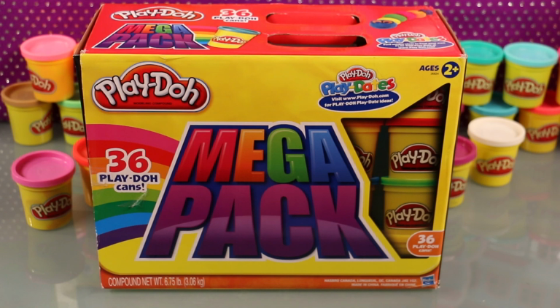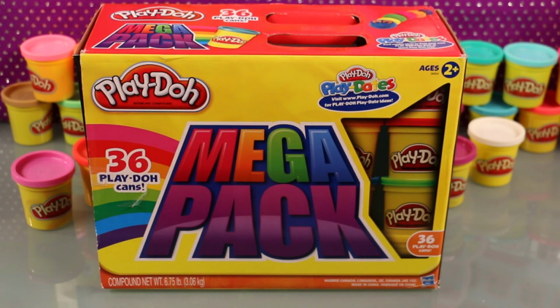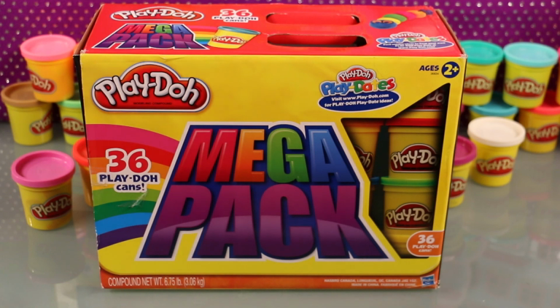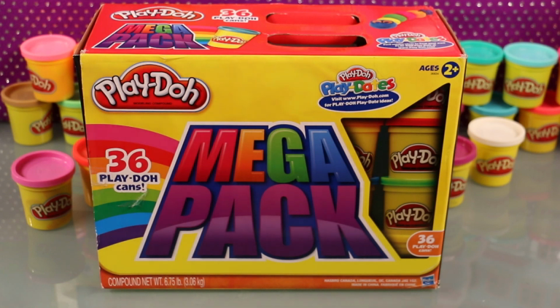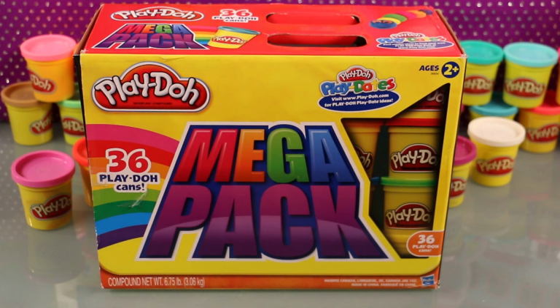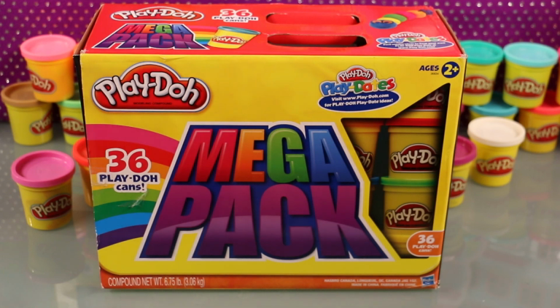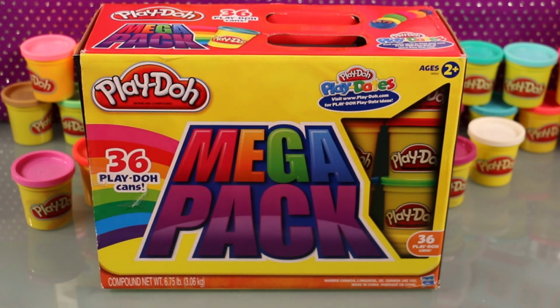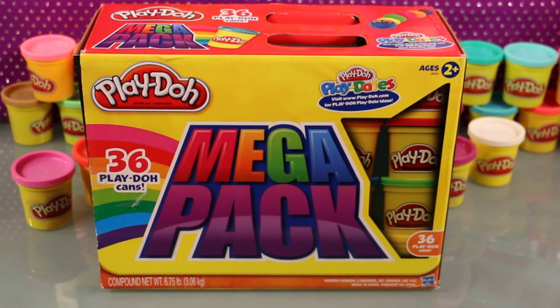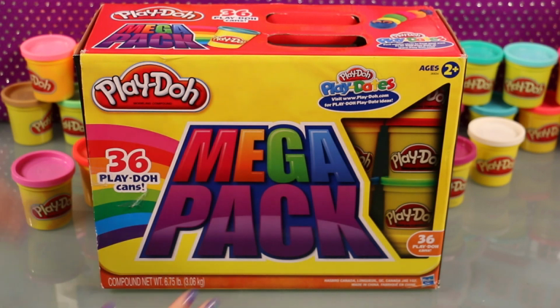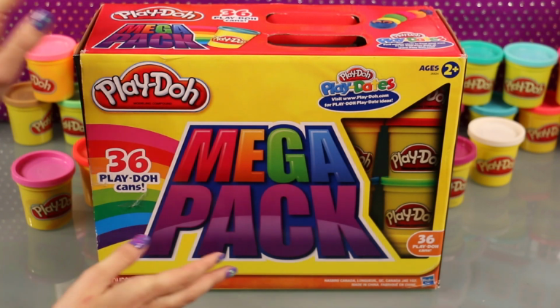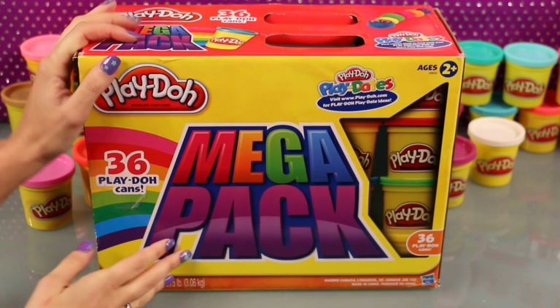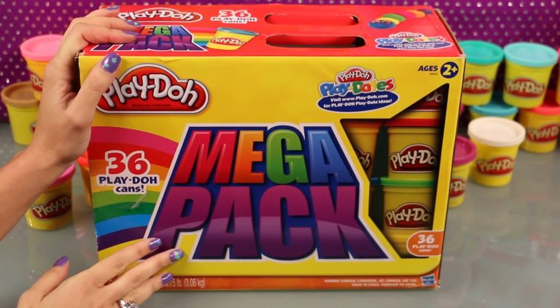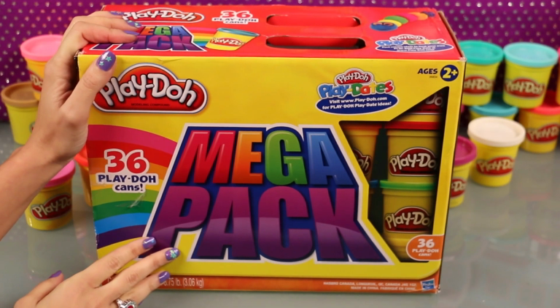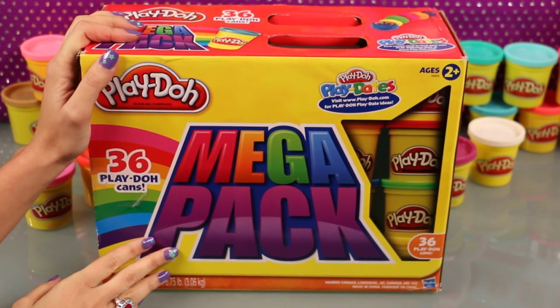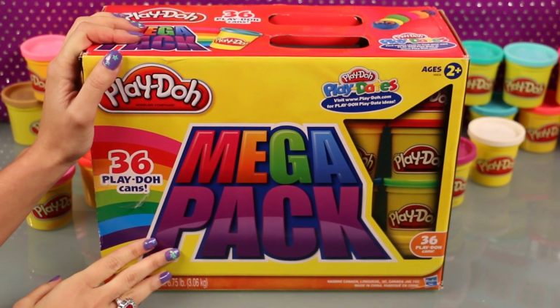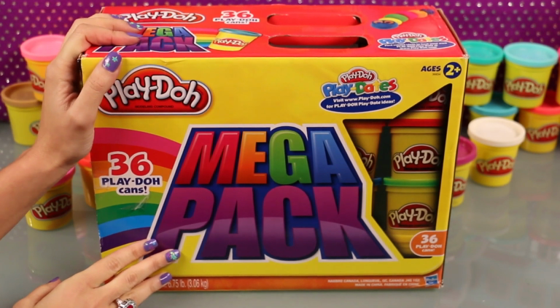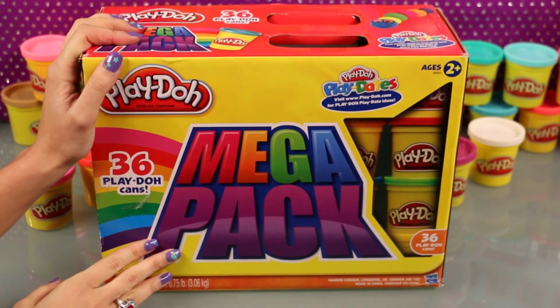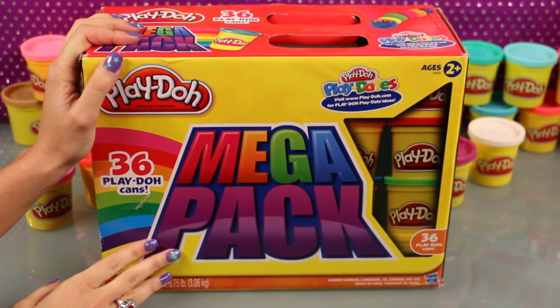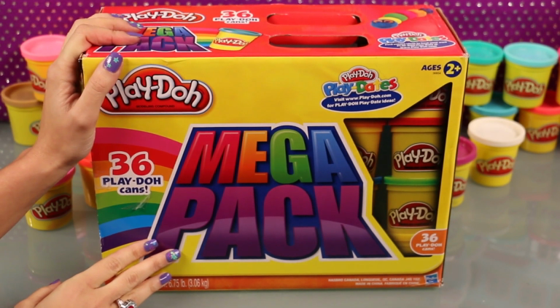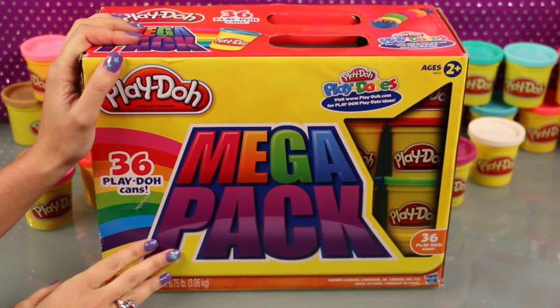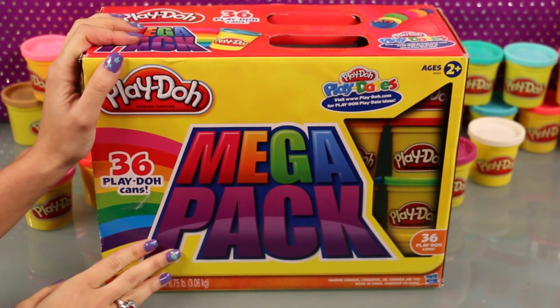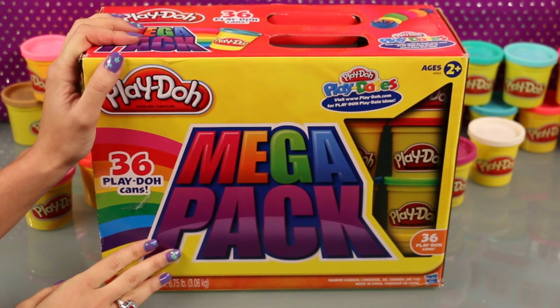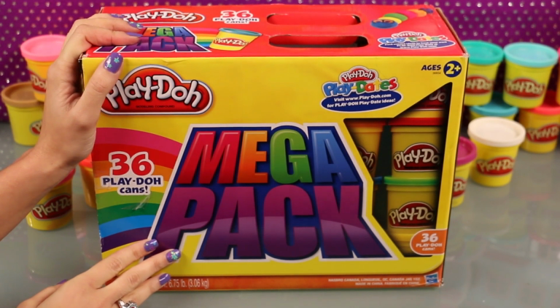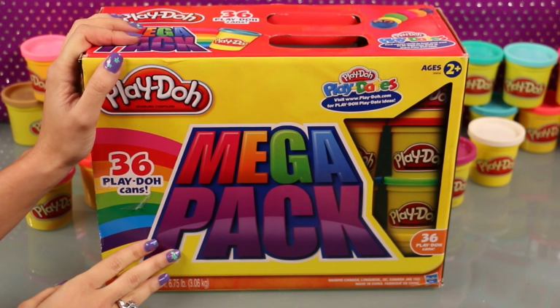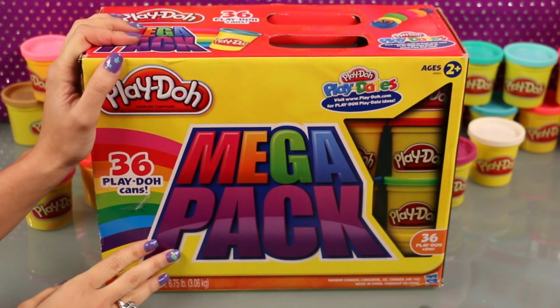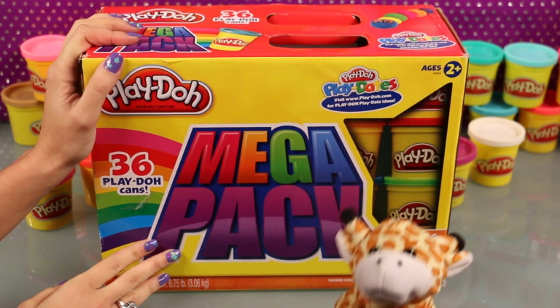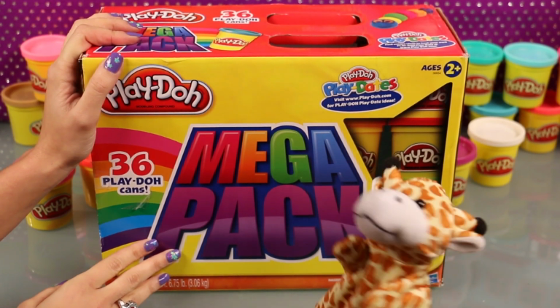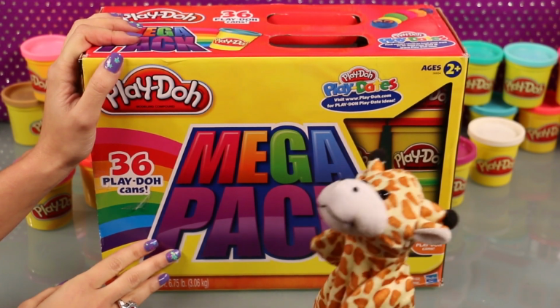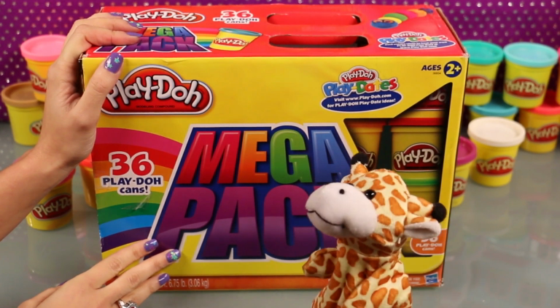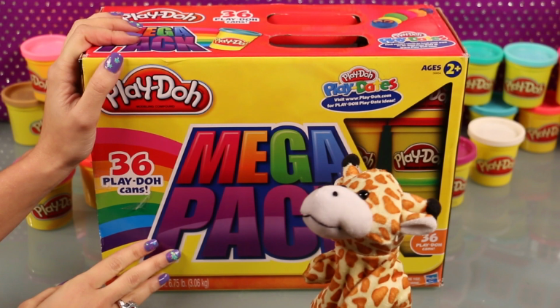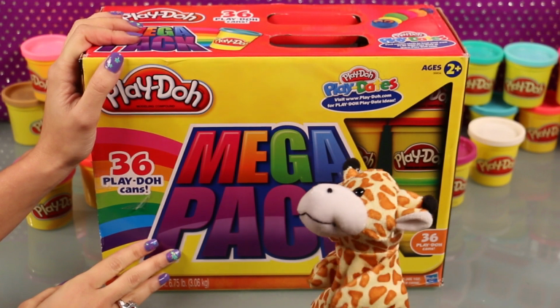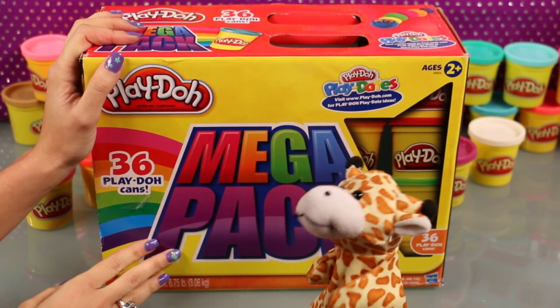Hey everyone! Welcome to Super Kids Toys. Today we'll be making some more Play-Doh art.